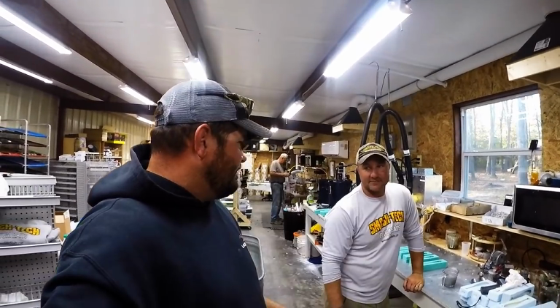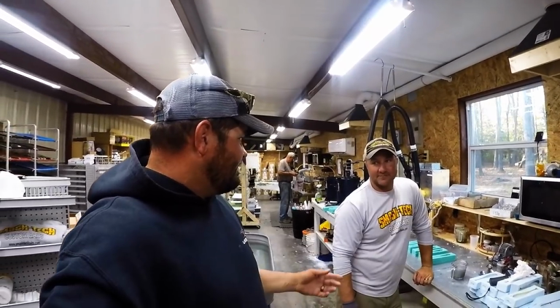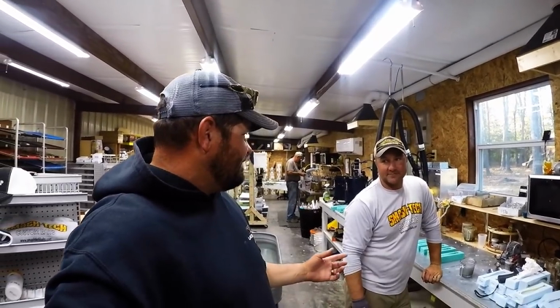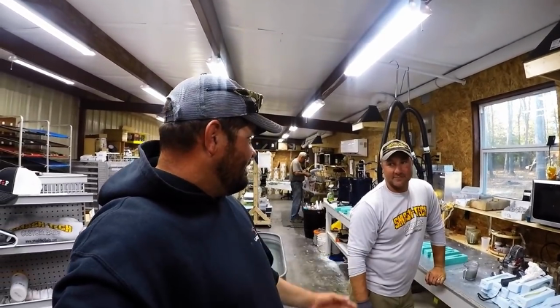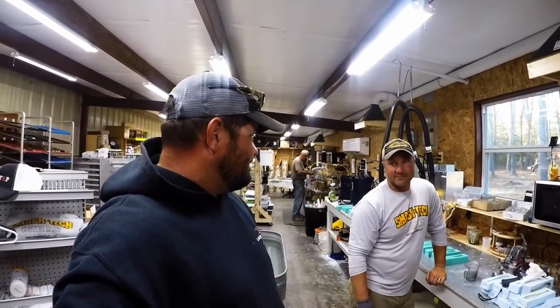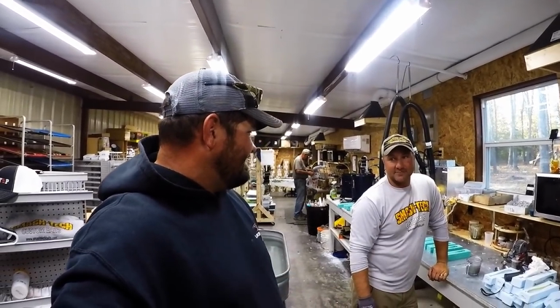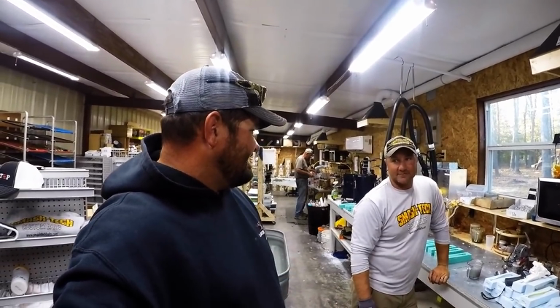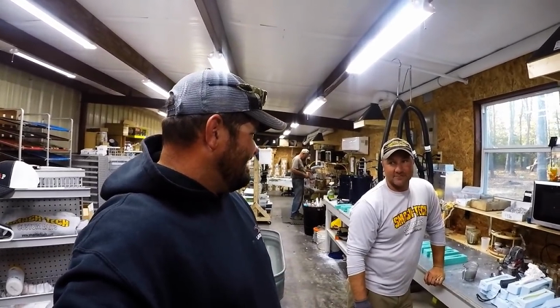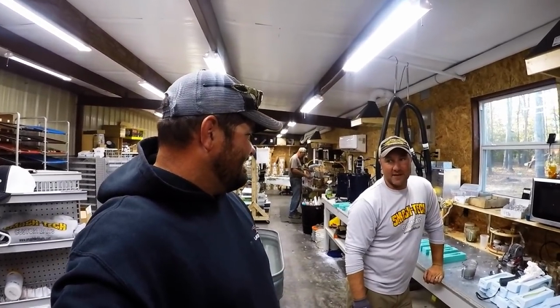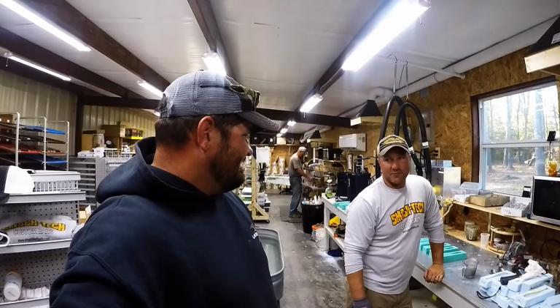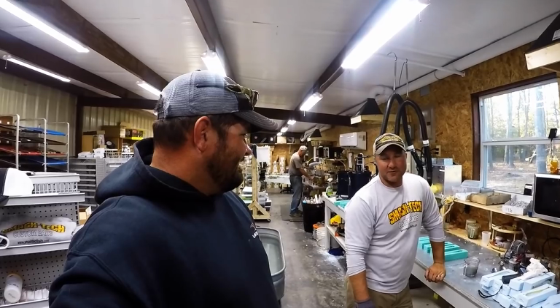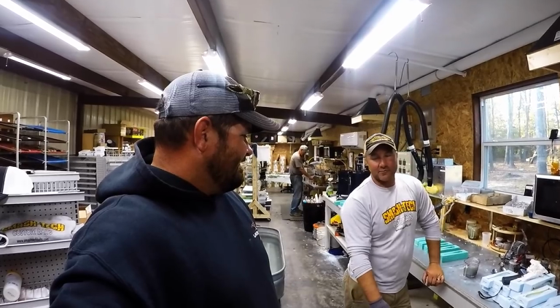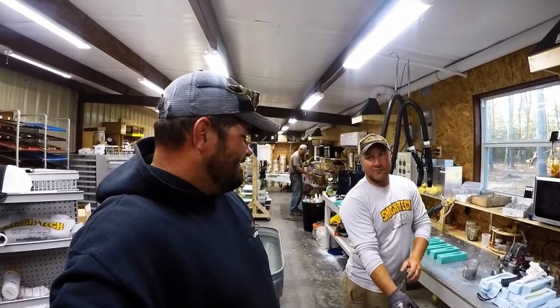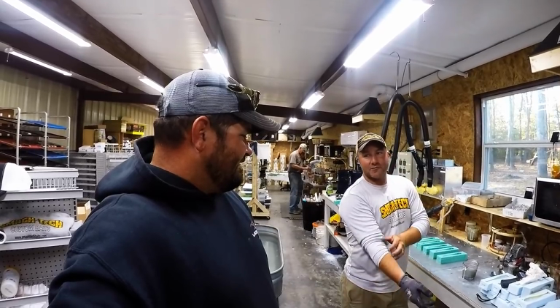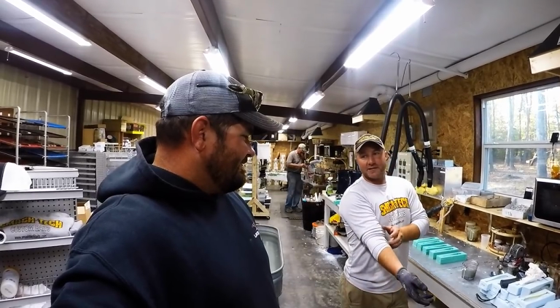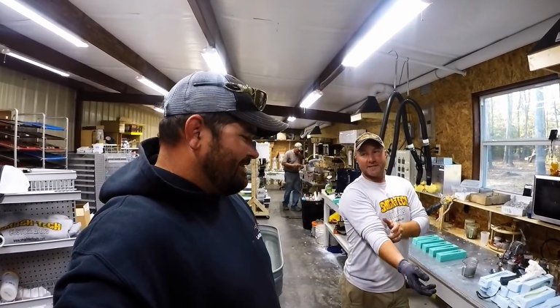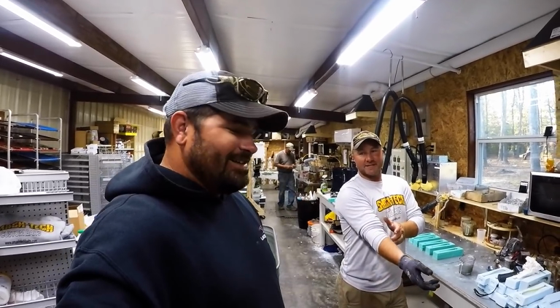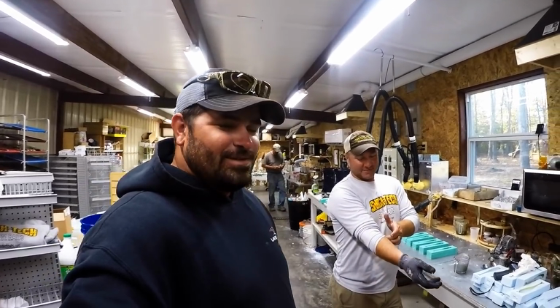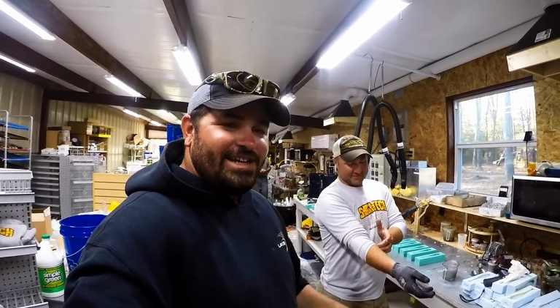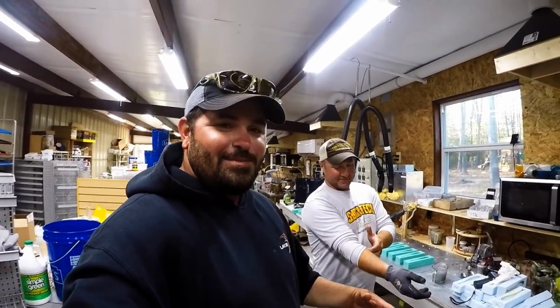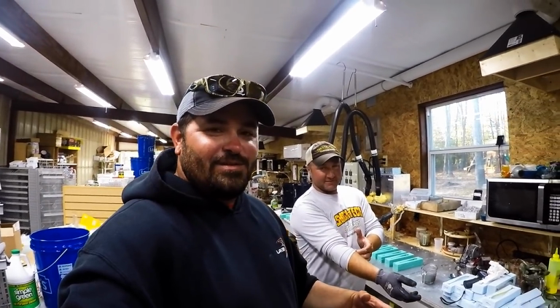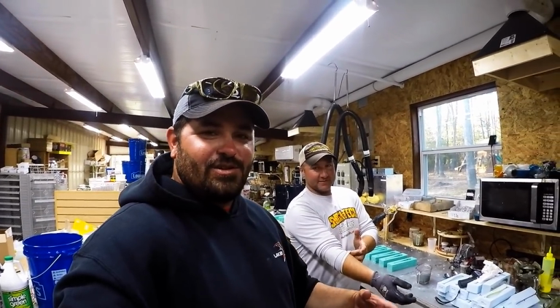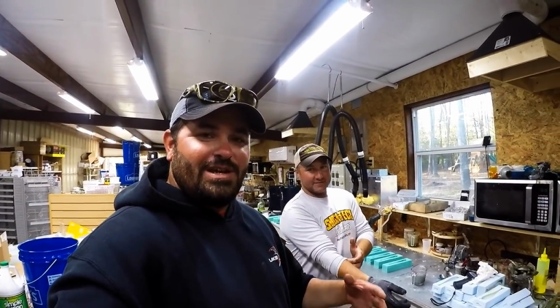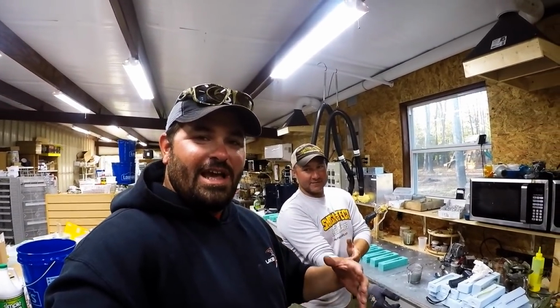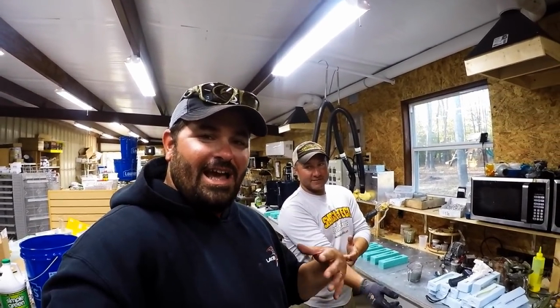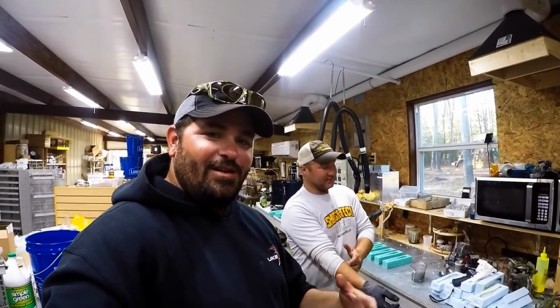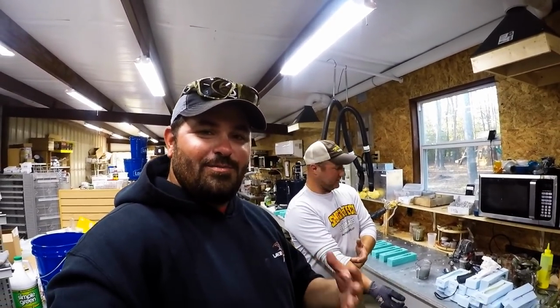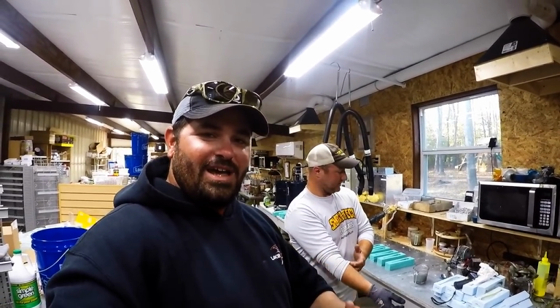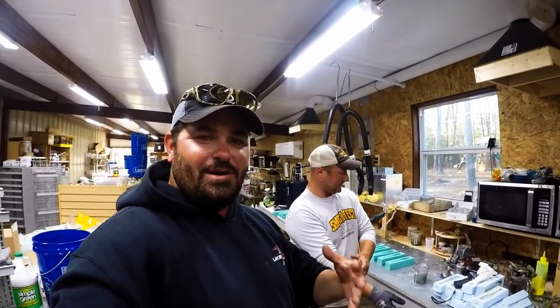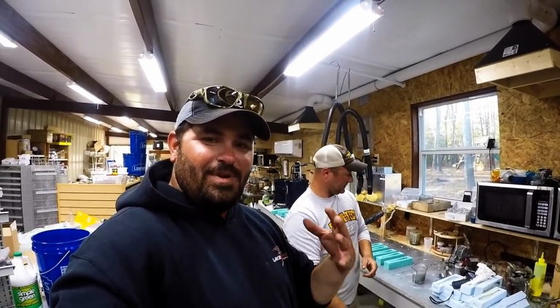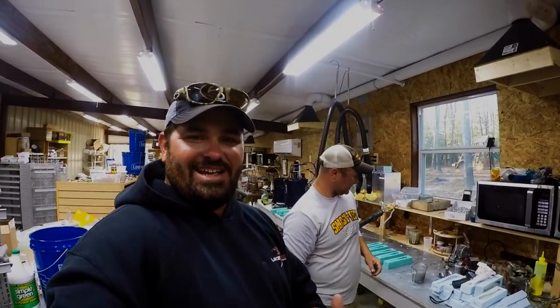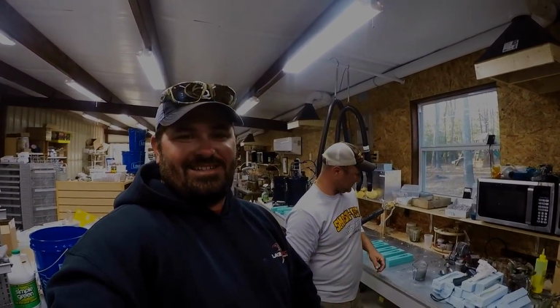Are you going to teach them how to make some plastics today? Yeah, we'll pour a couple of swimbaits. So today's episode is going to be how to make plastics.